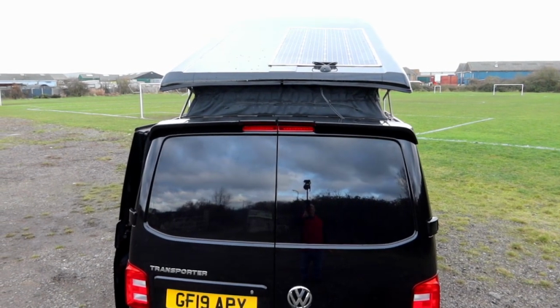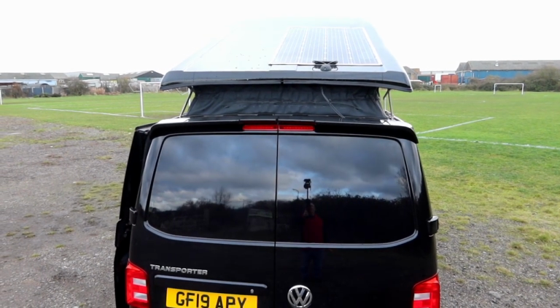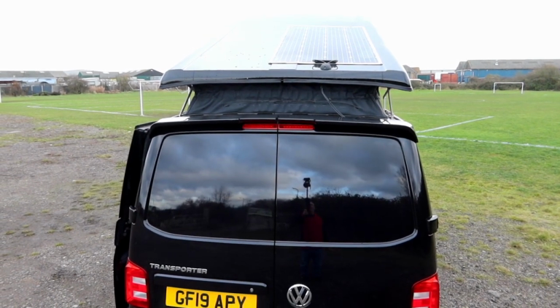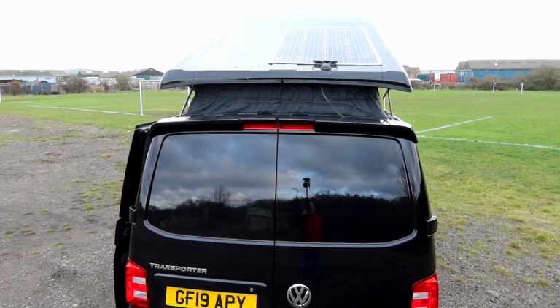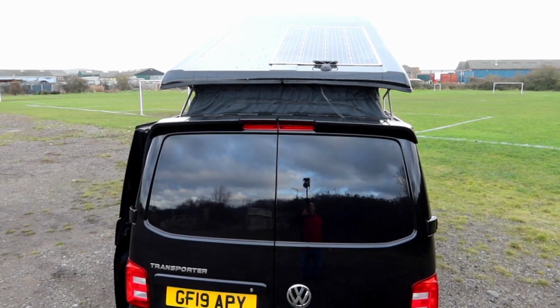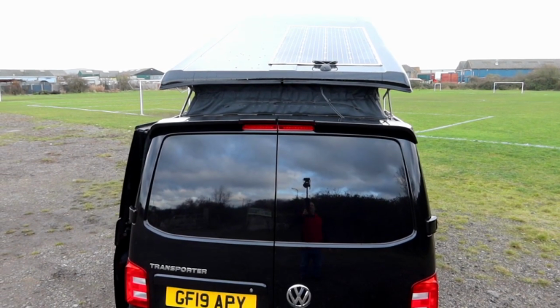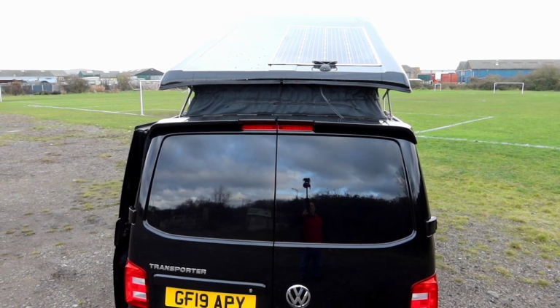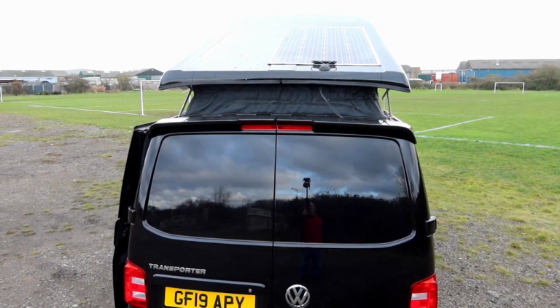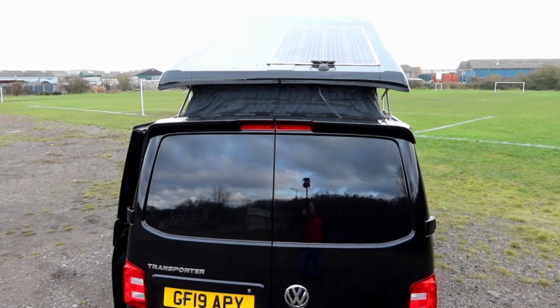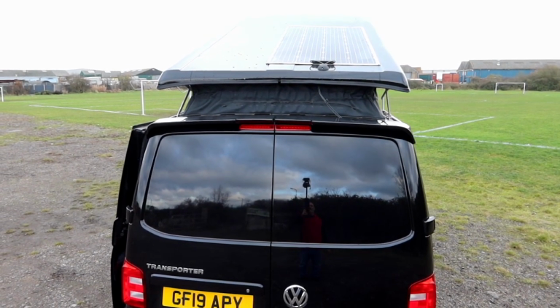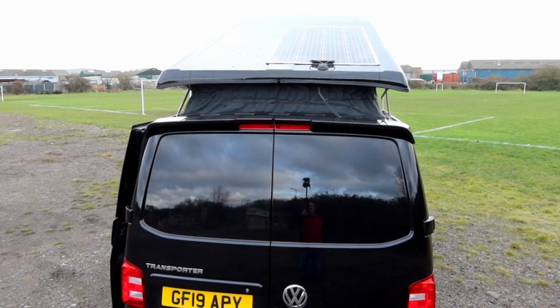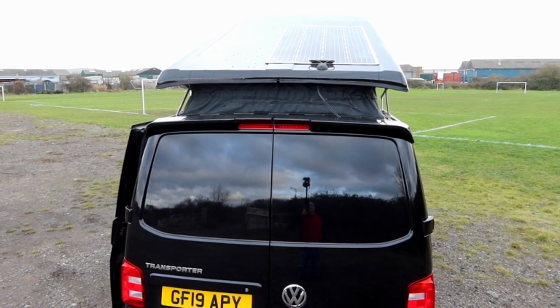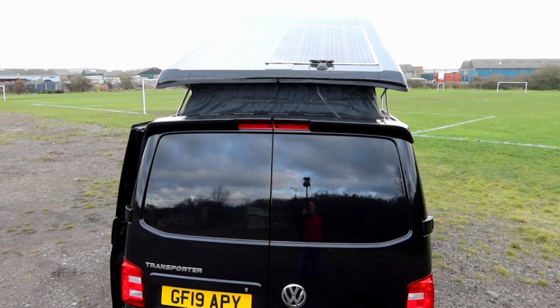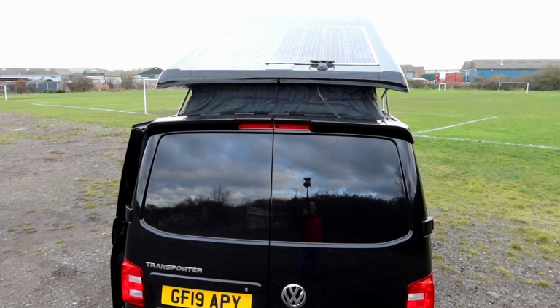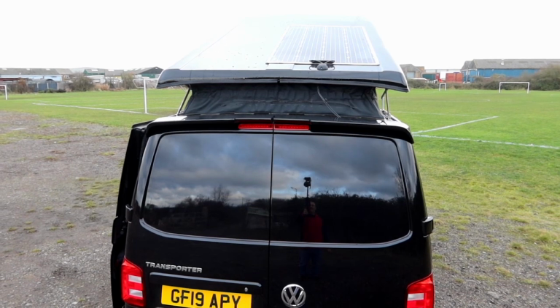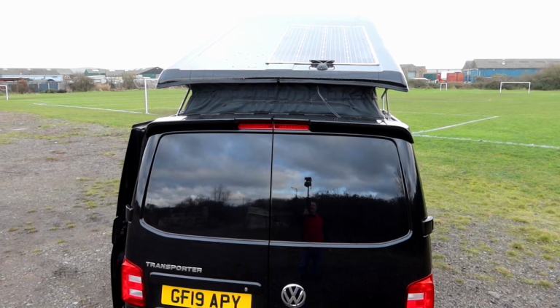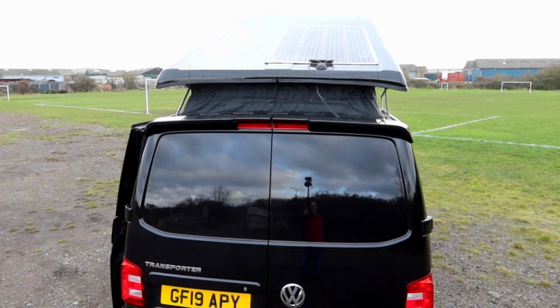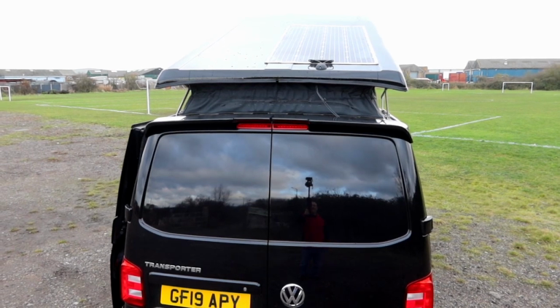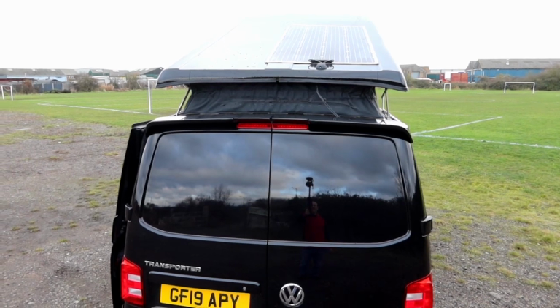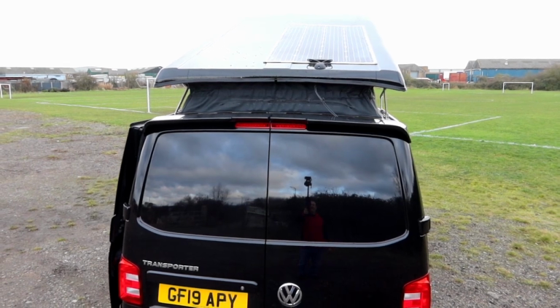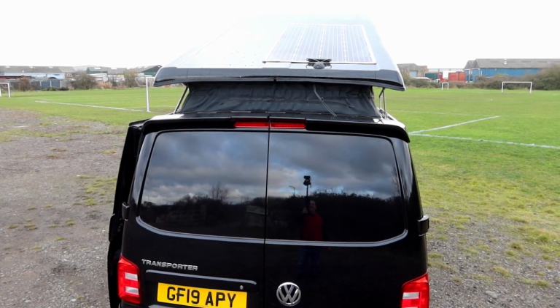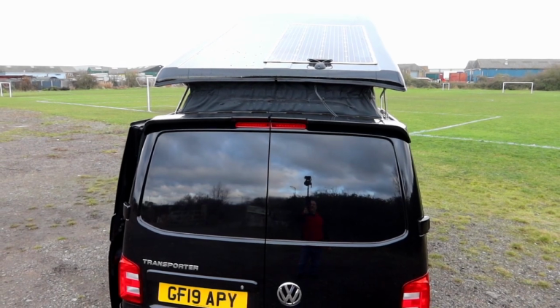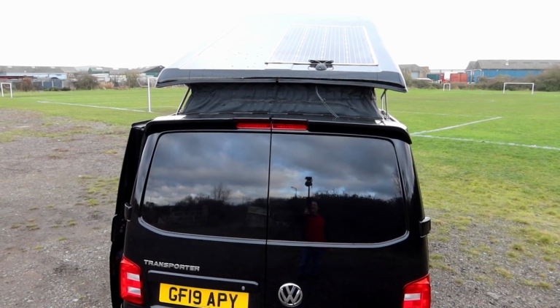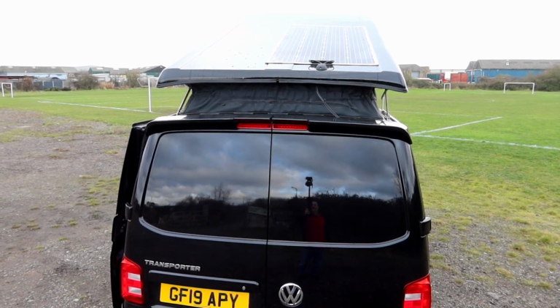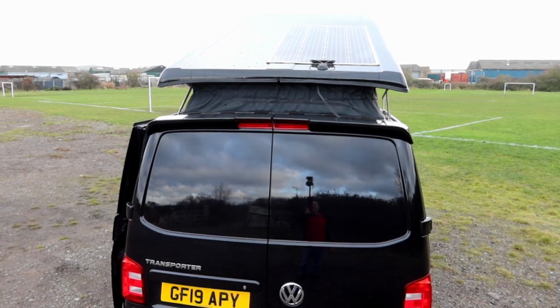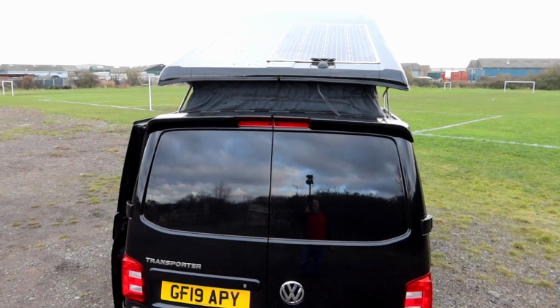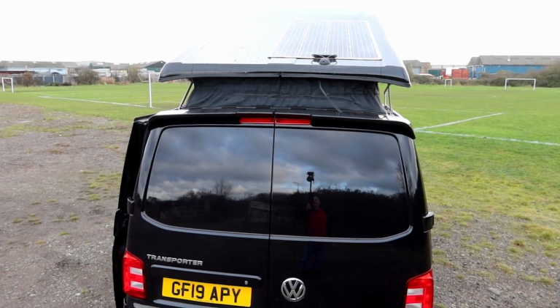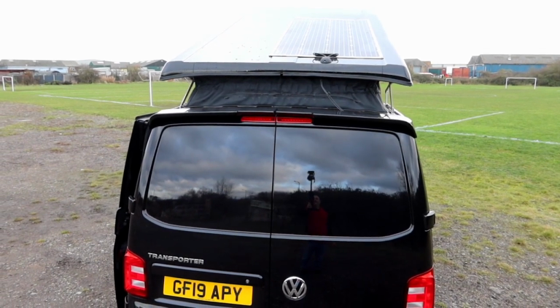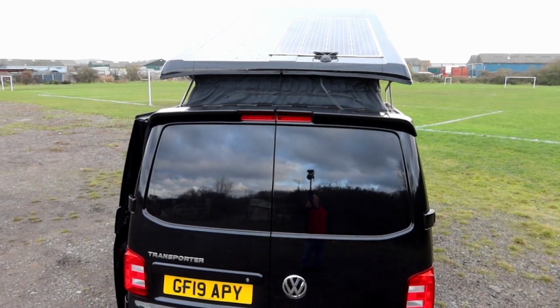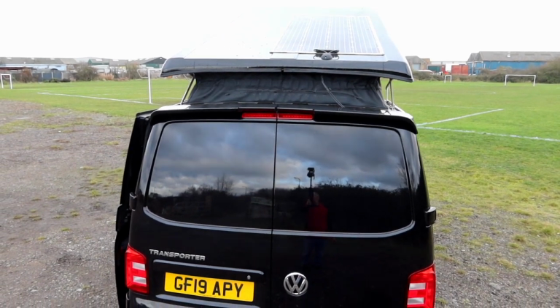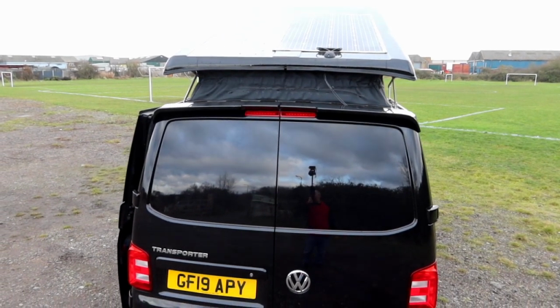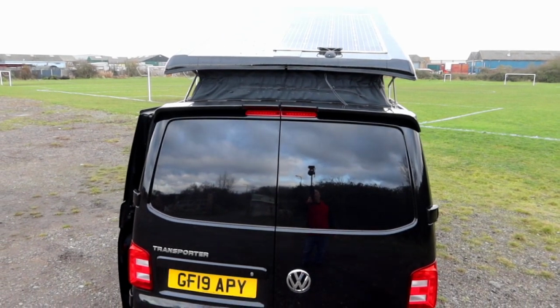As you can see, I've got a 150 watt solar panel bonded onto the top of the pop top.